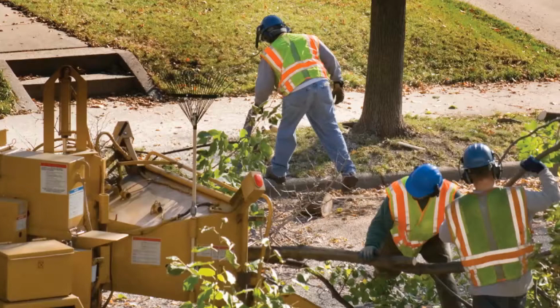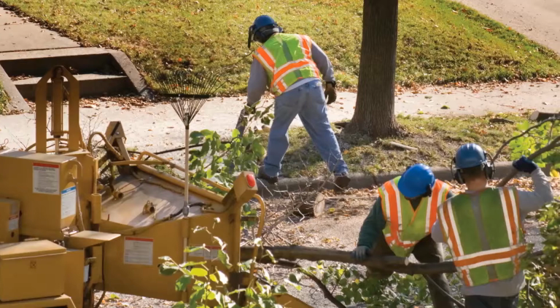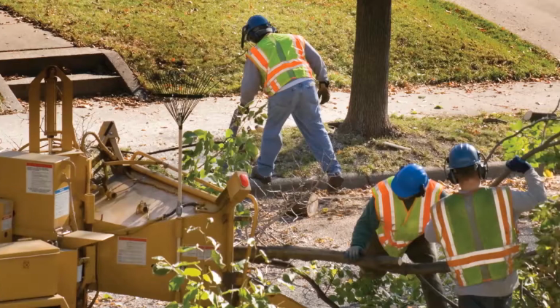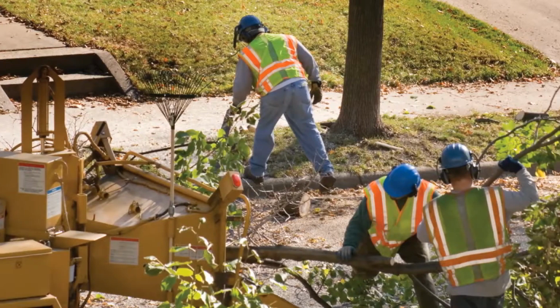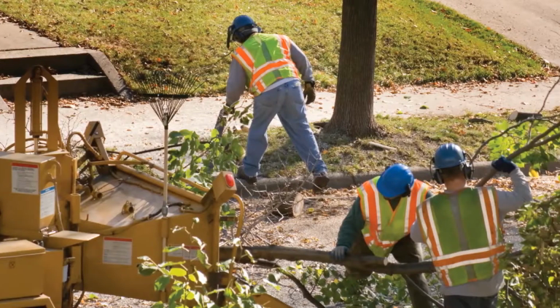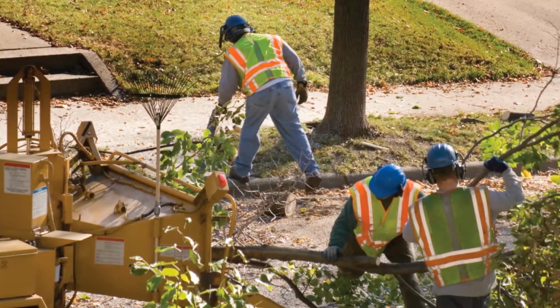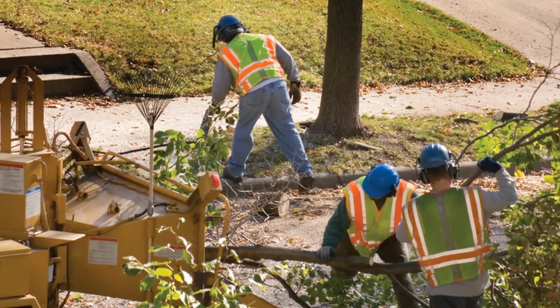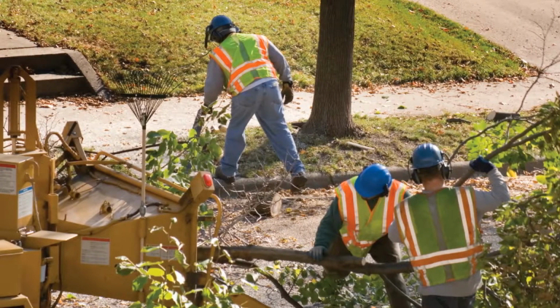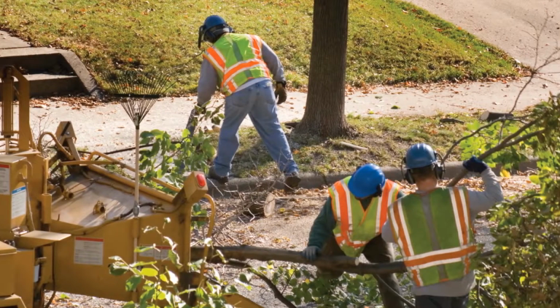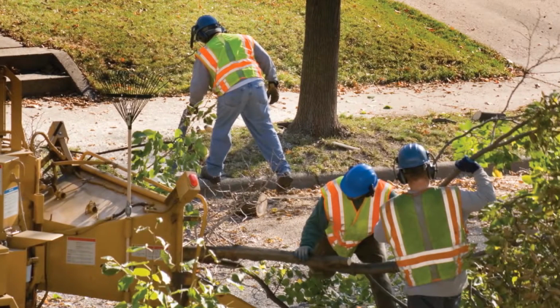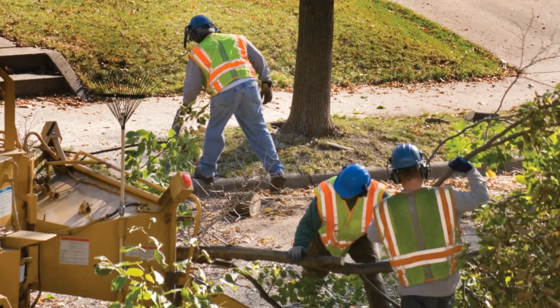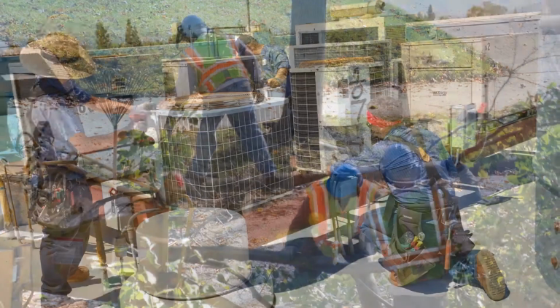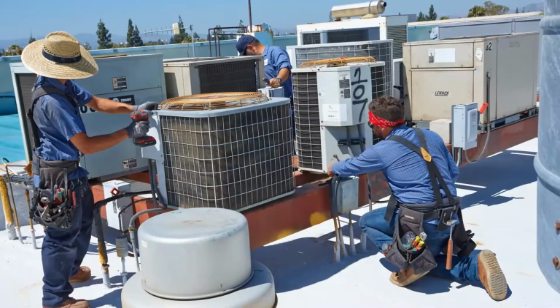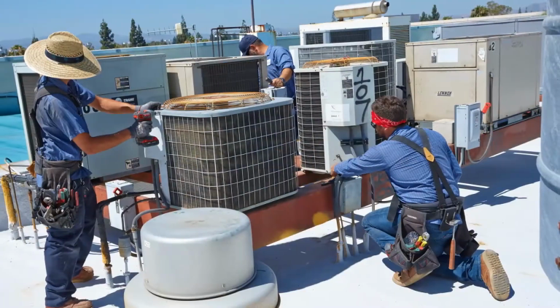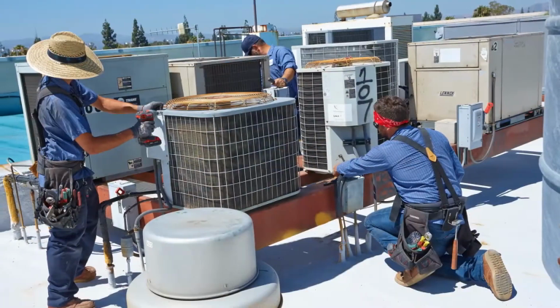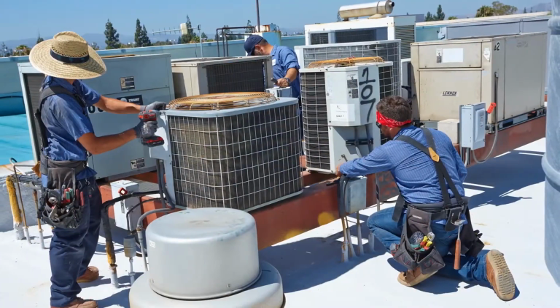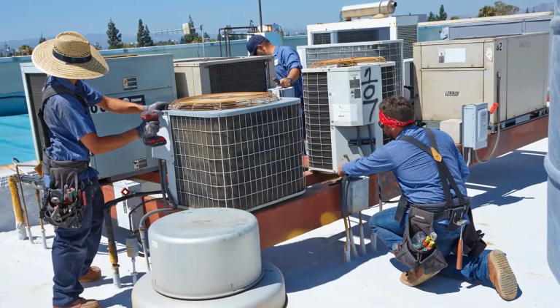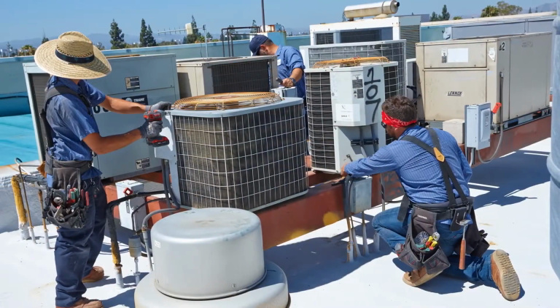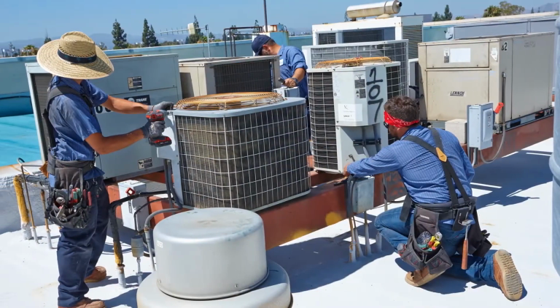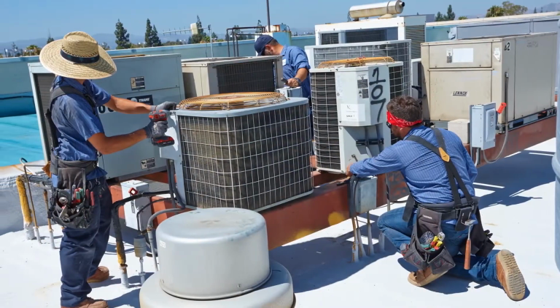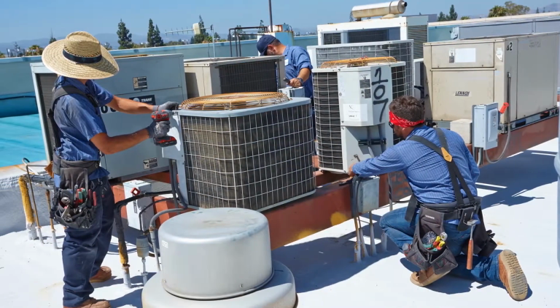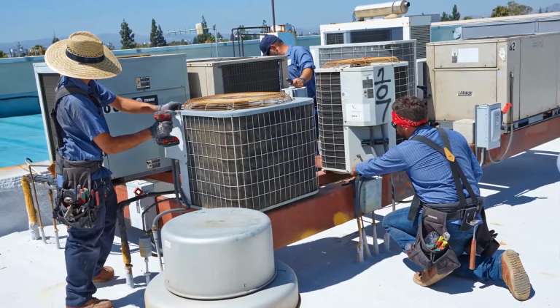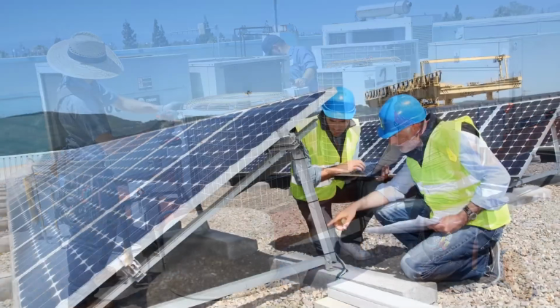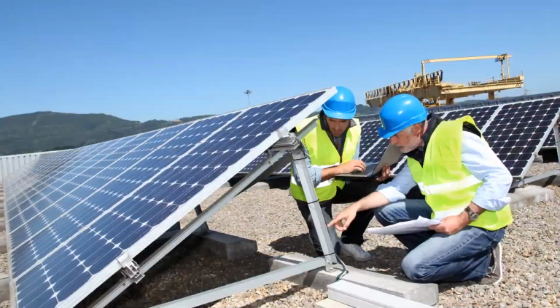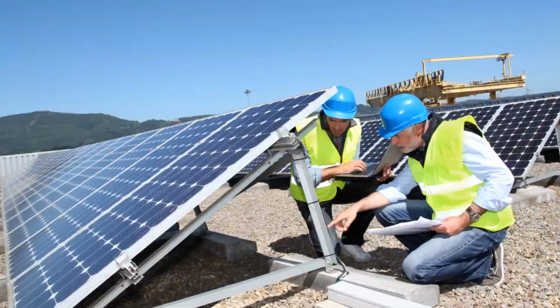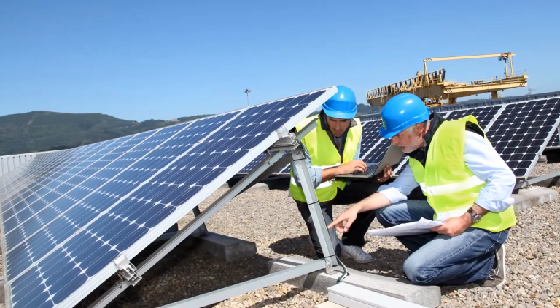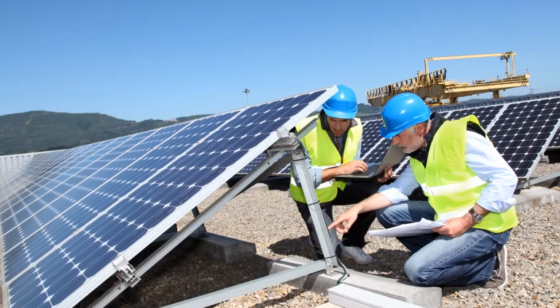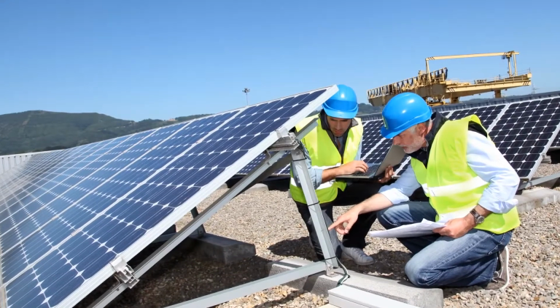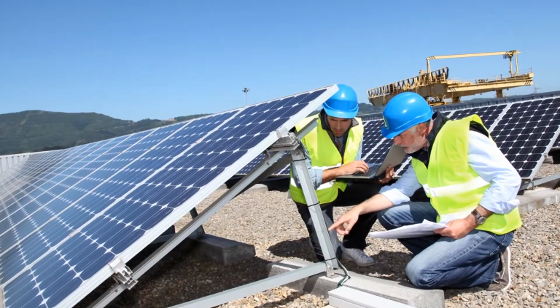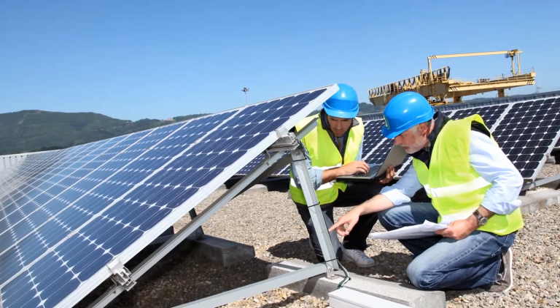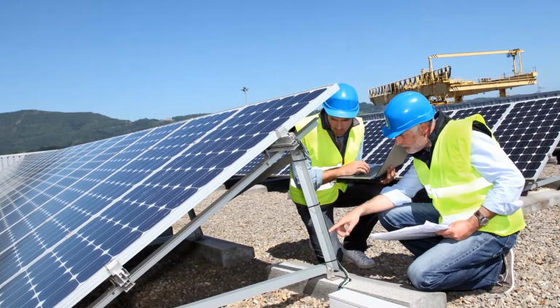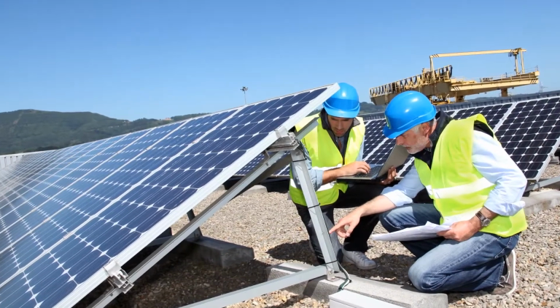Tracking your workers in the field can be a challenge. Getting access to time records and worksite data can be even tougher.